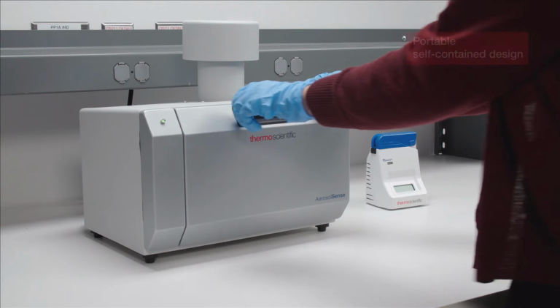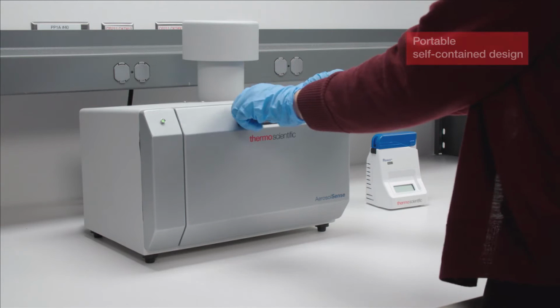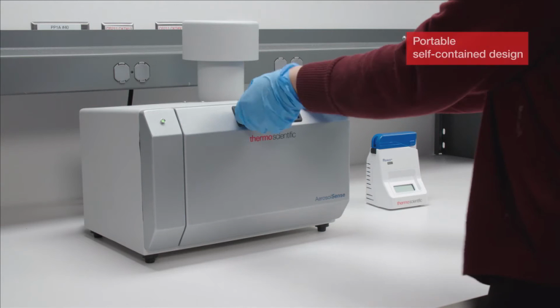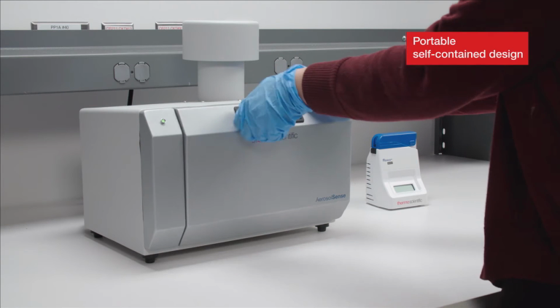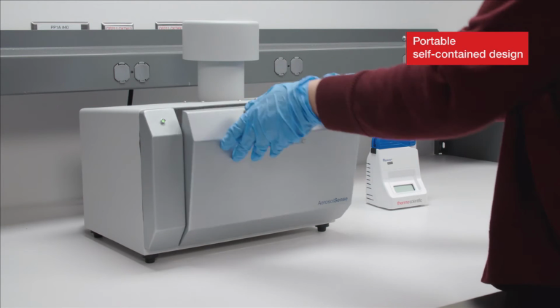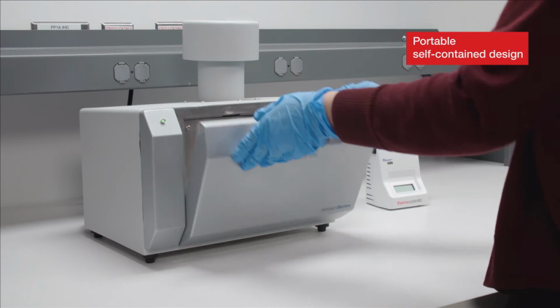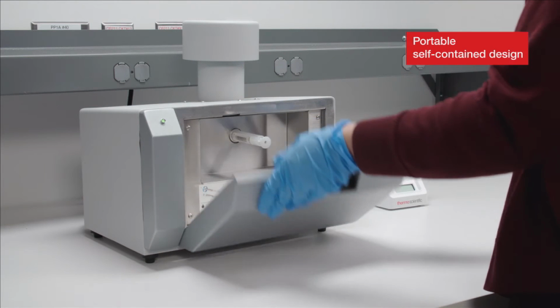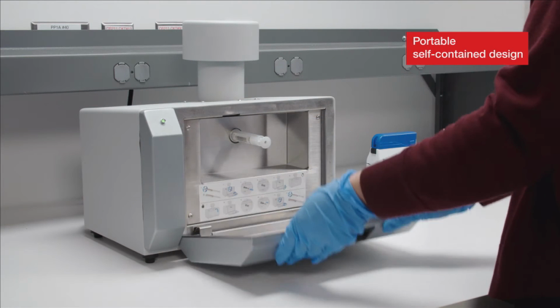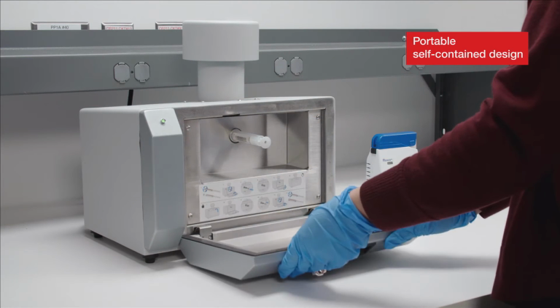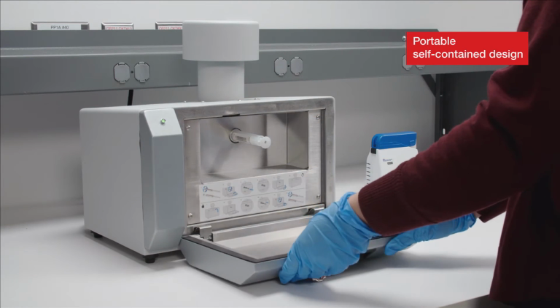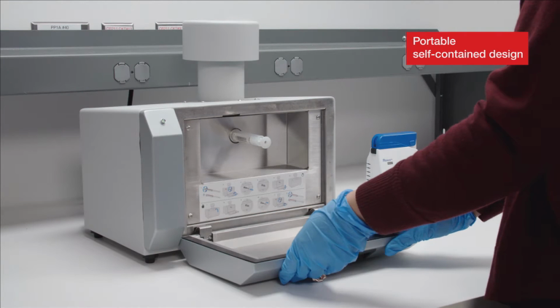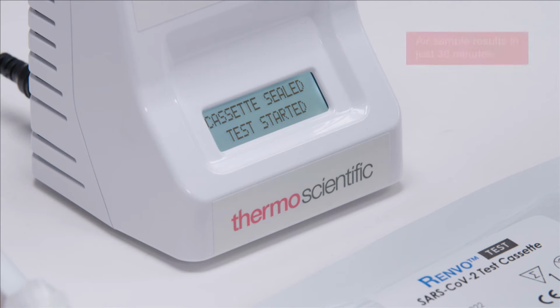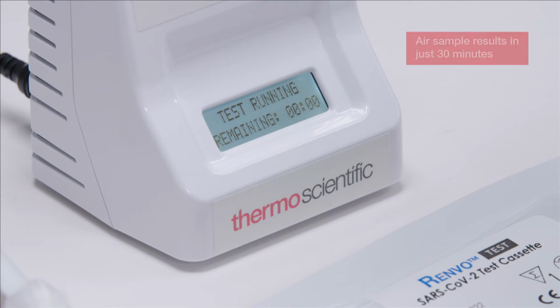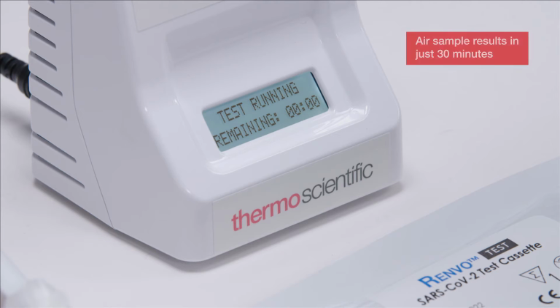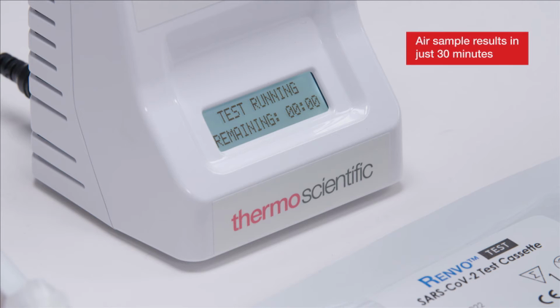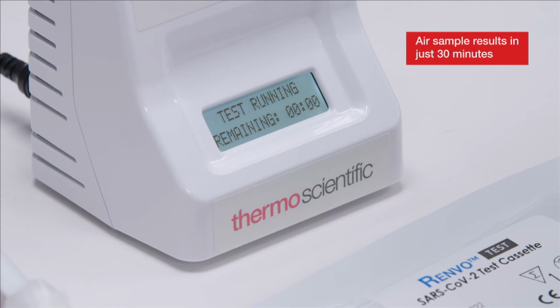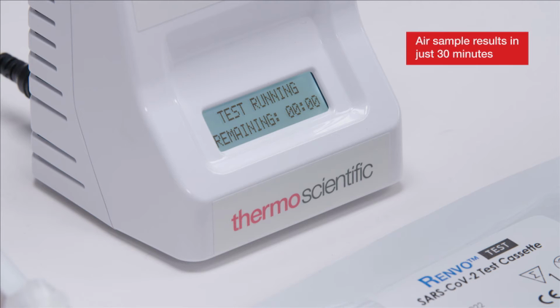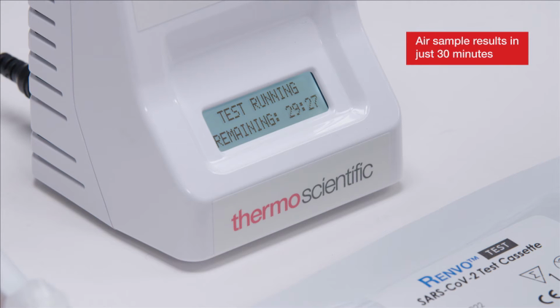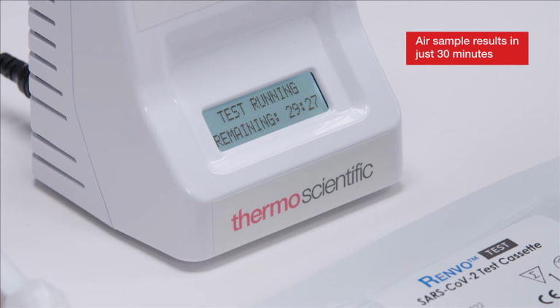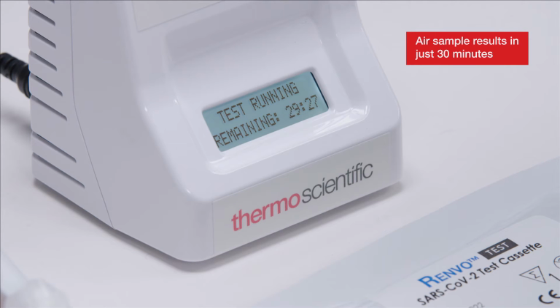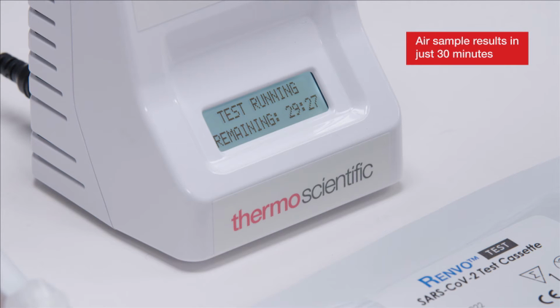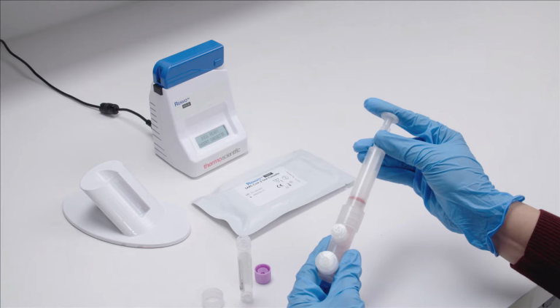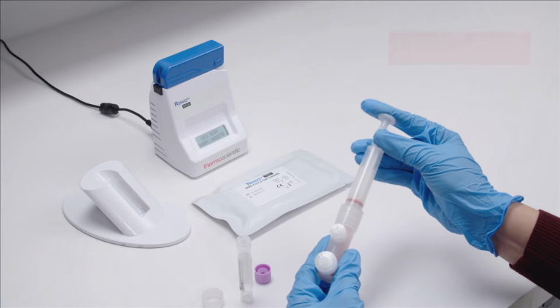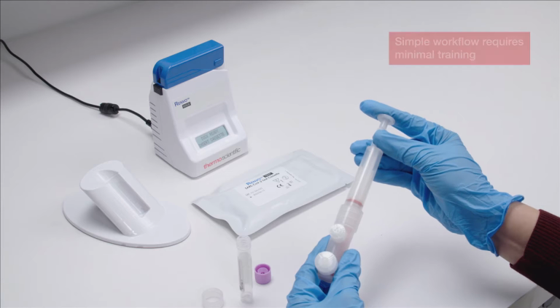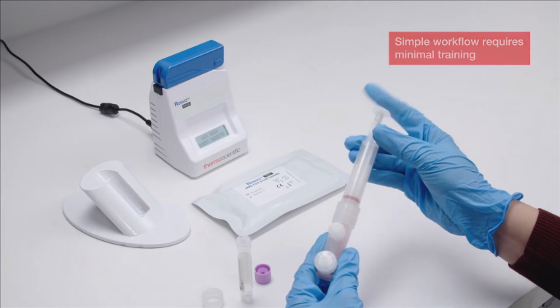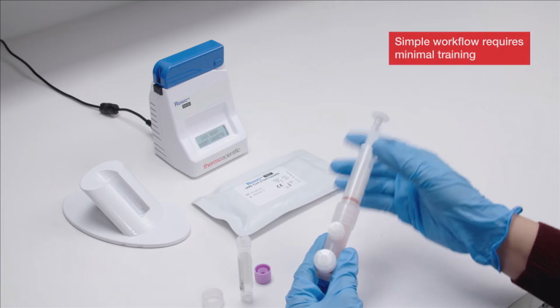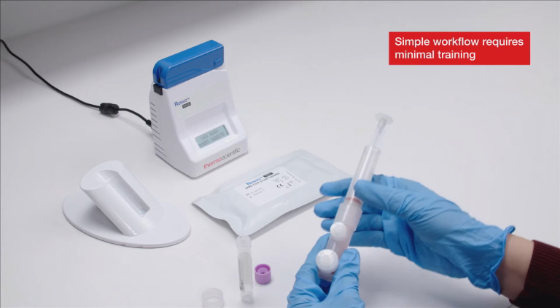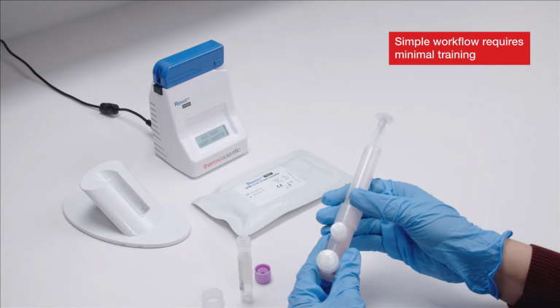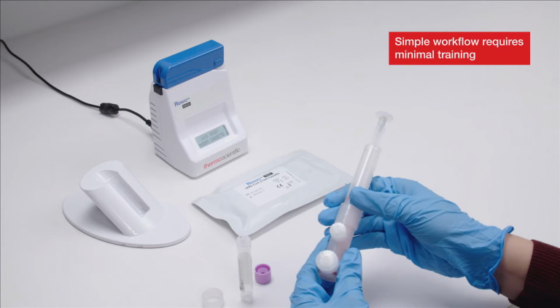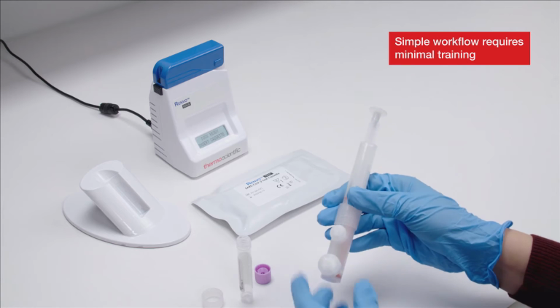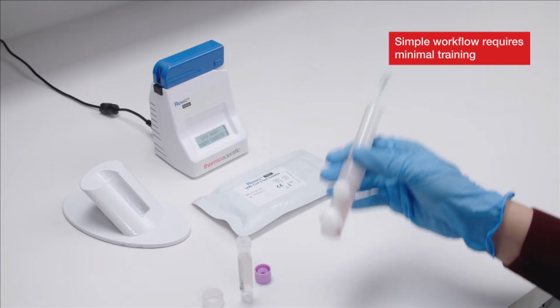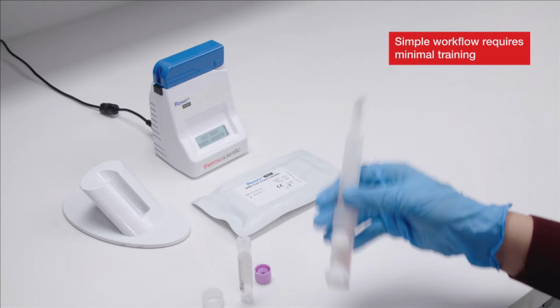On-site, fast, easy to use and interpret.